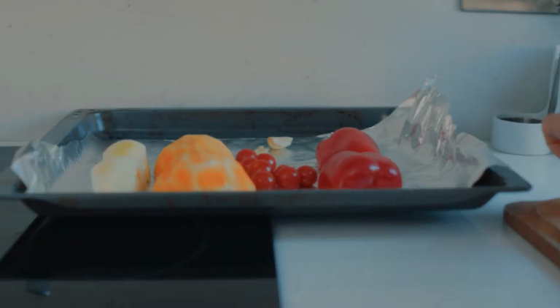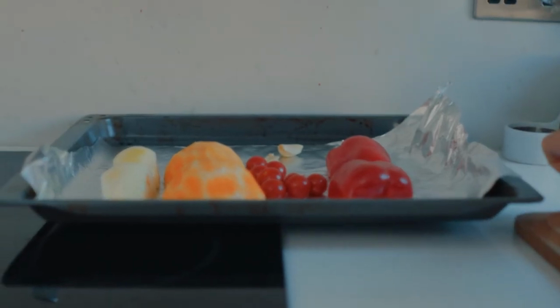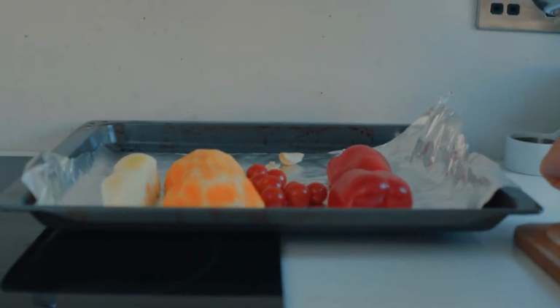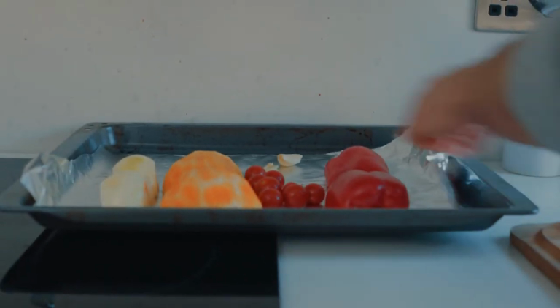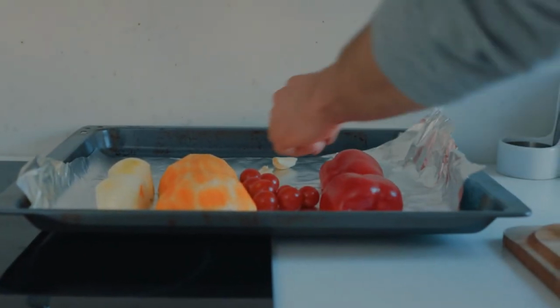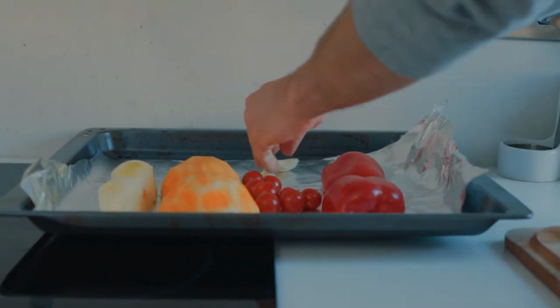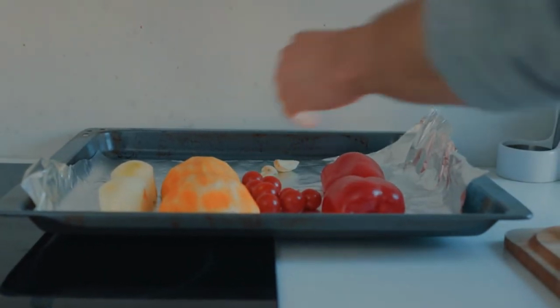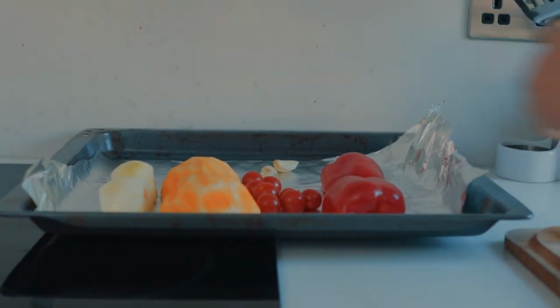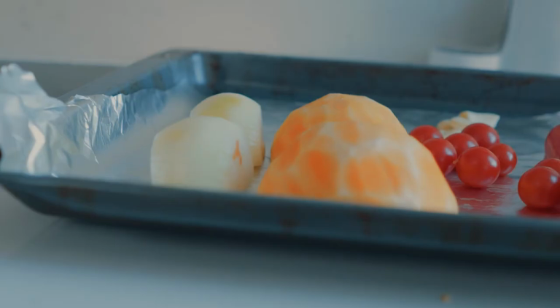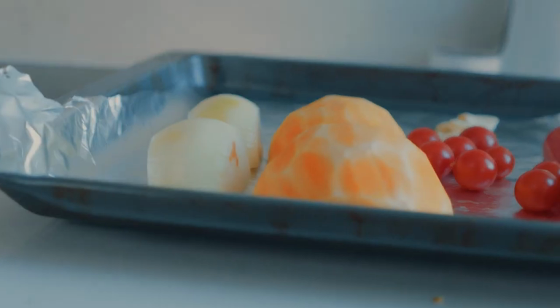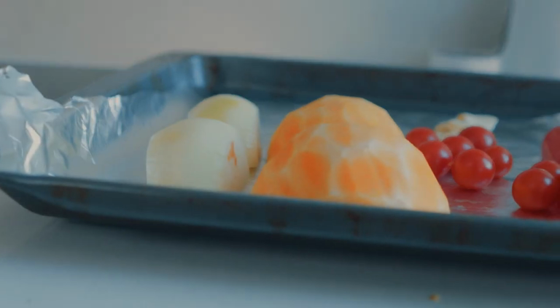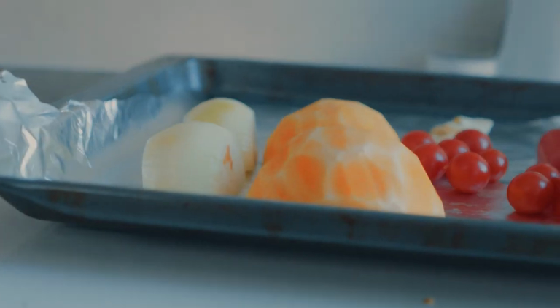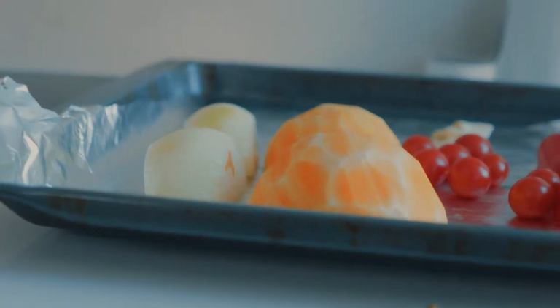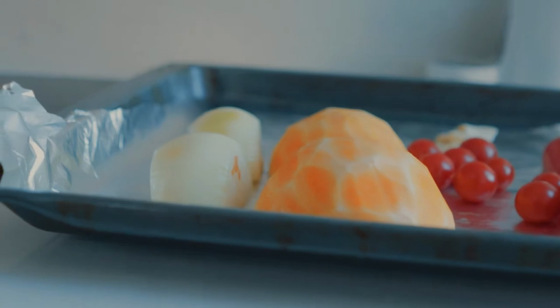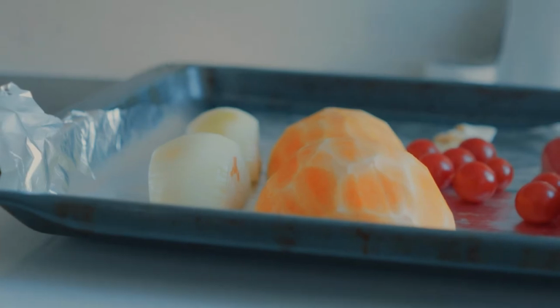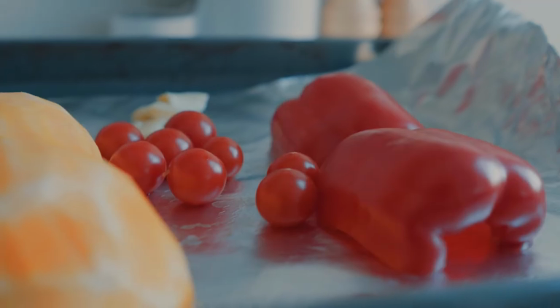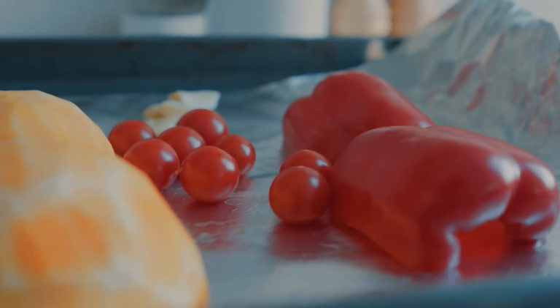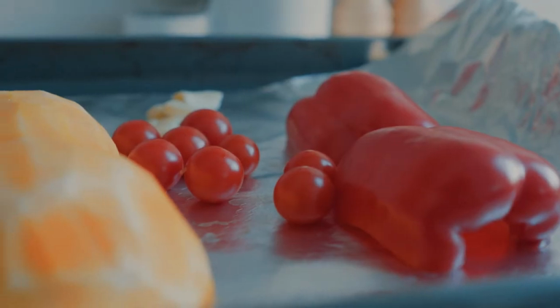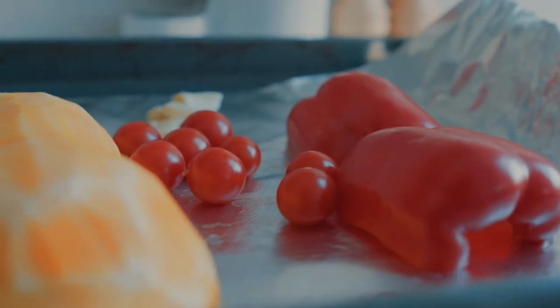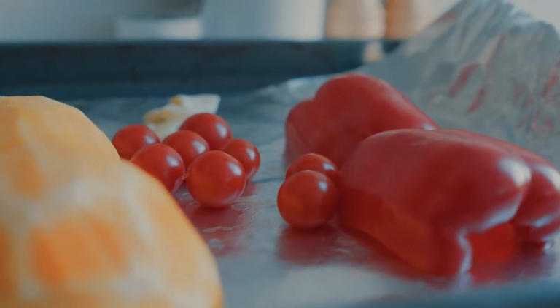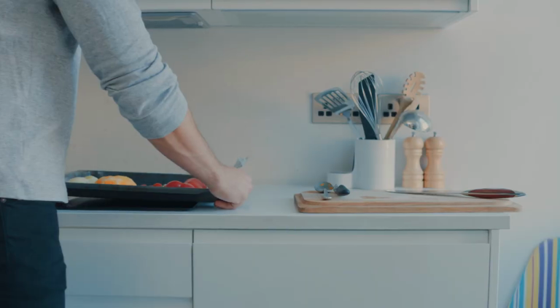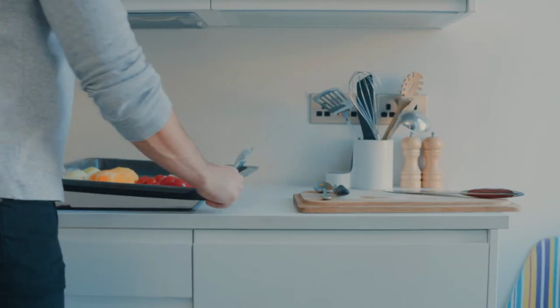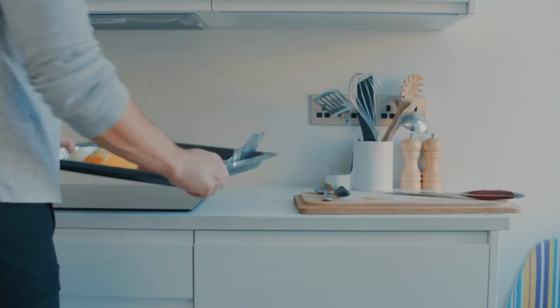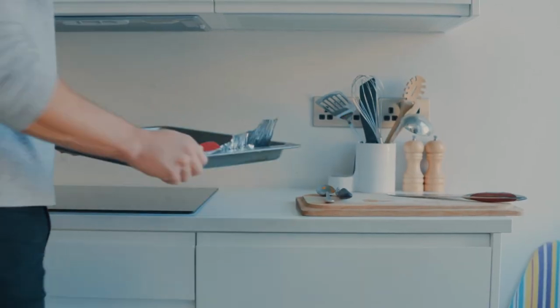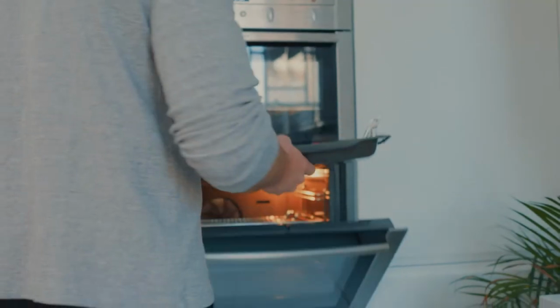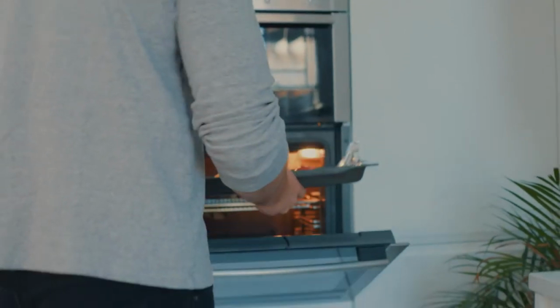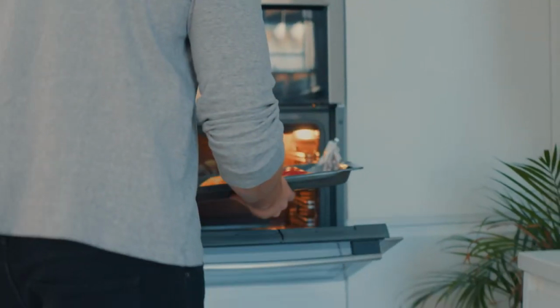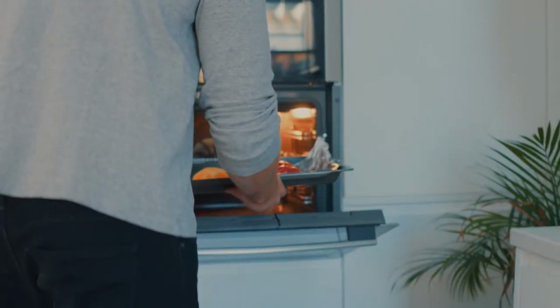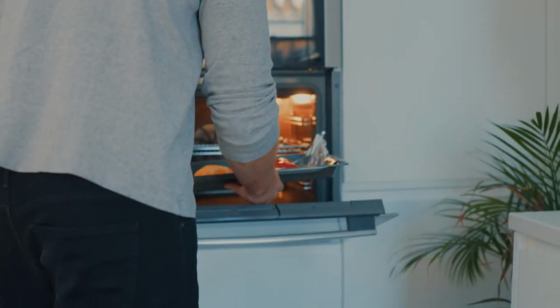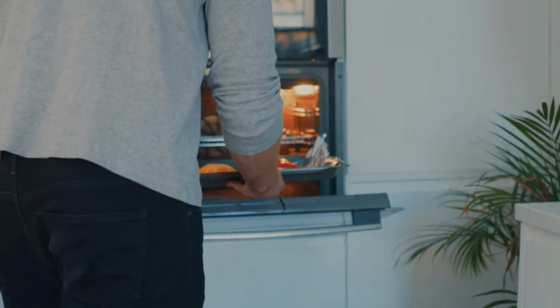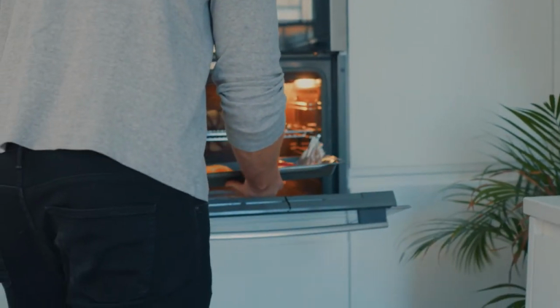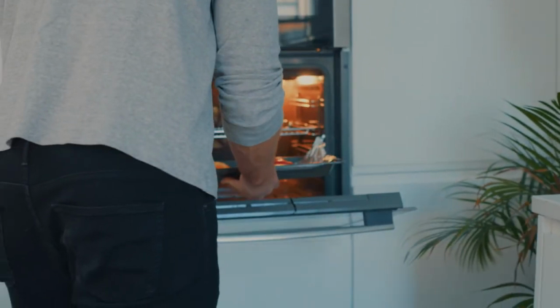I'm just going to place the squash, onion, tomatoes, pepper, and garlic into the oven for about 45 minutes at 200 degrees C.